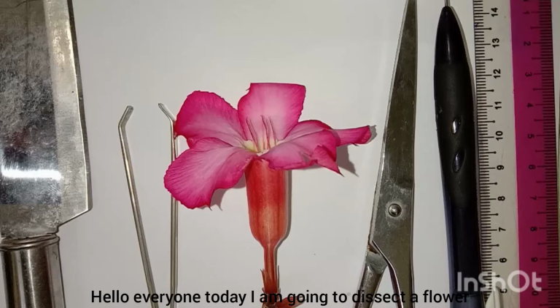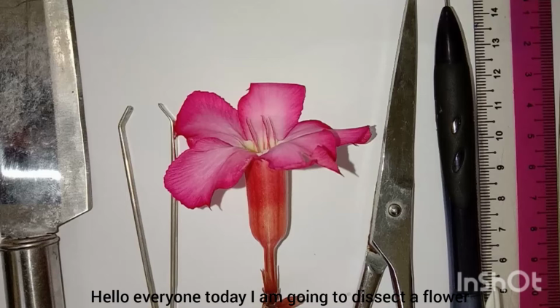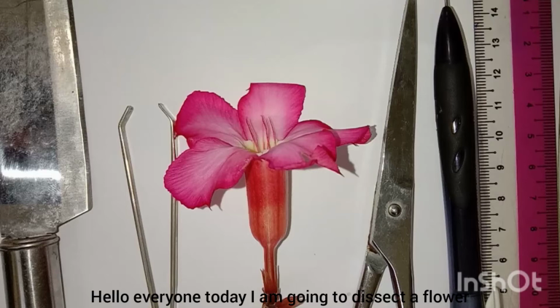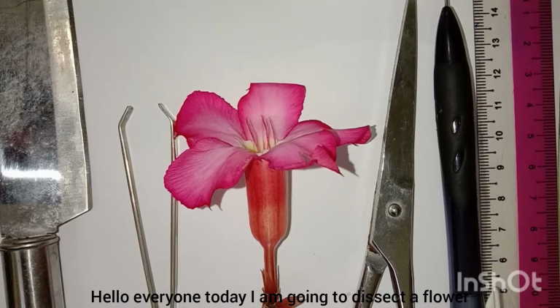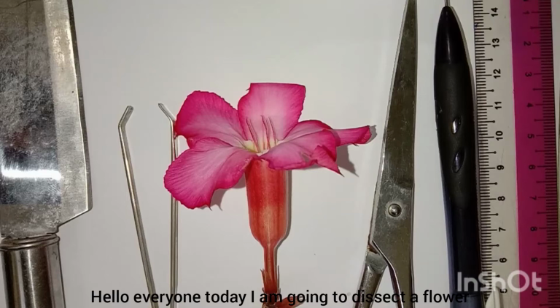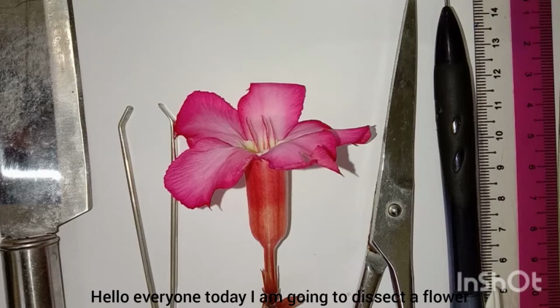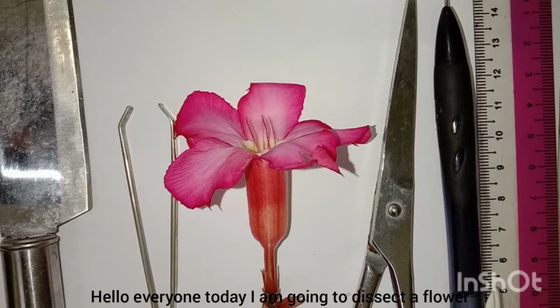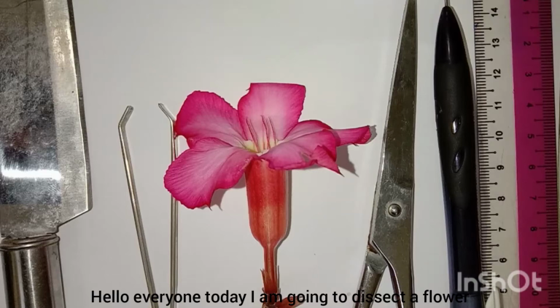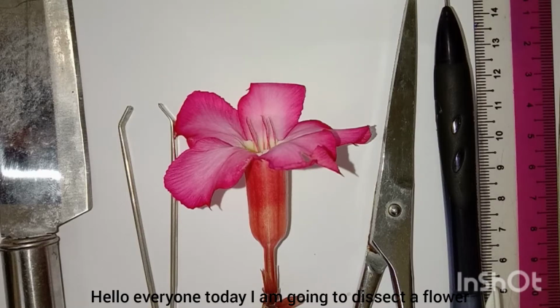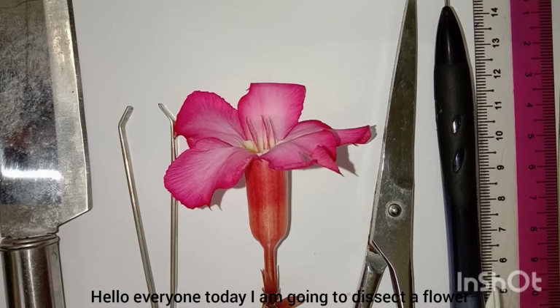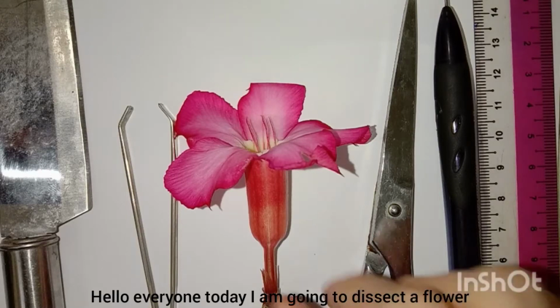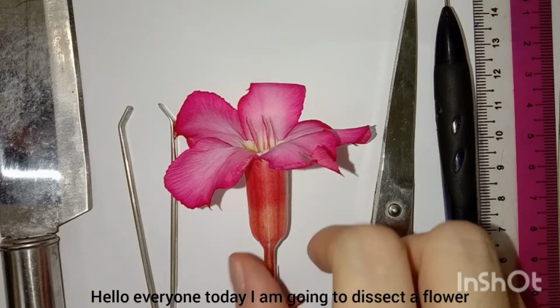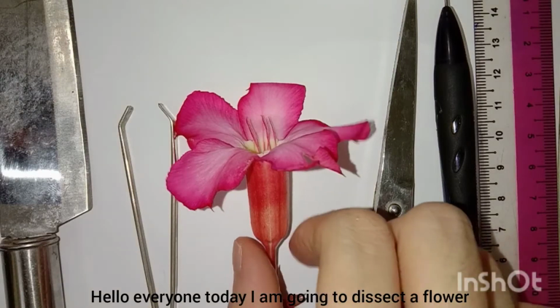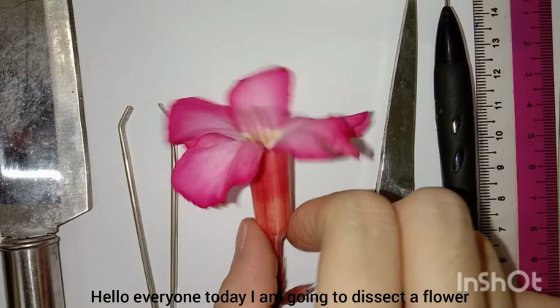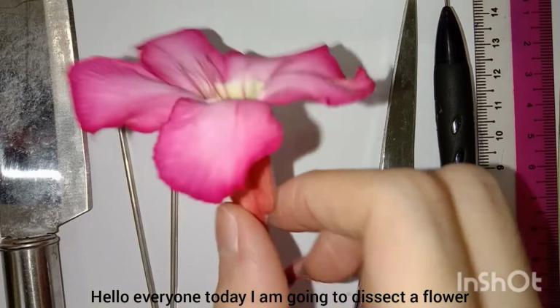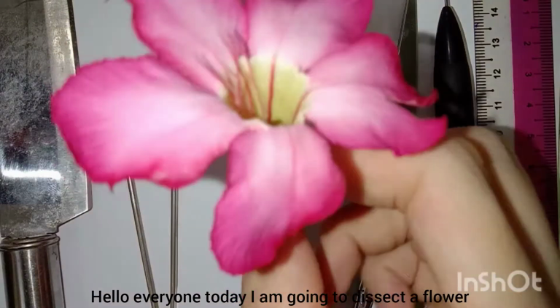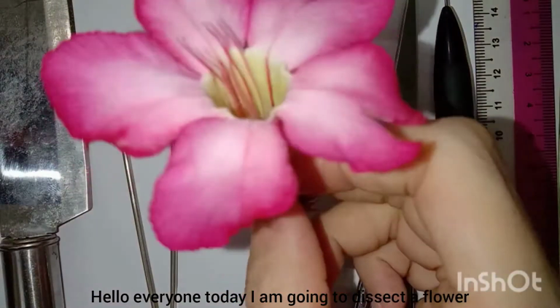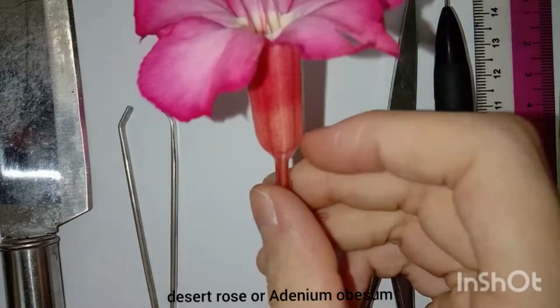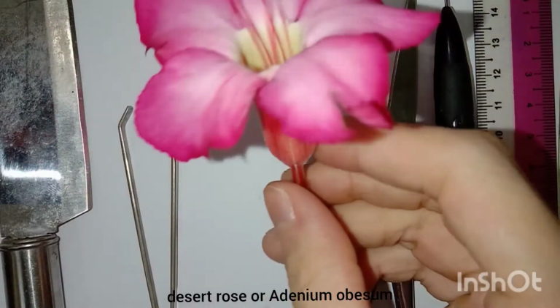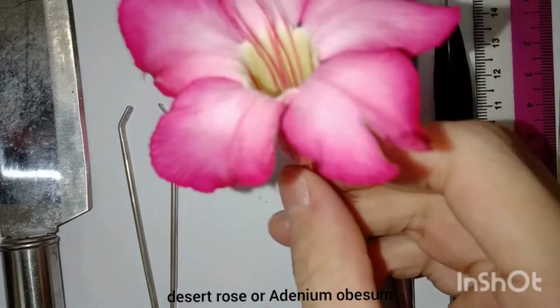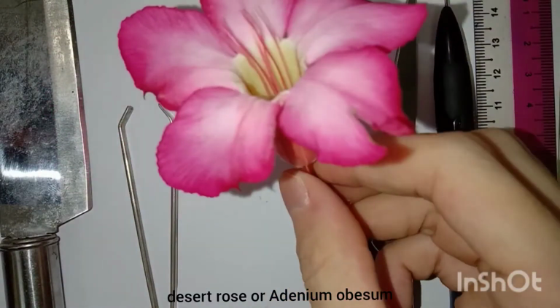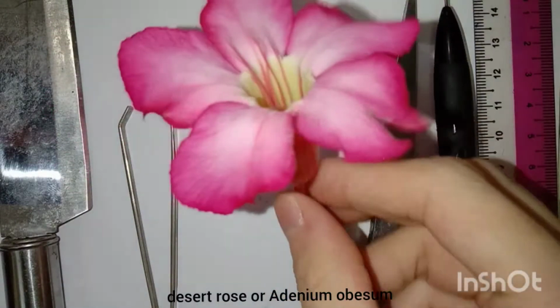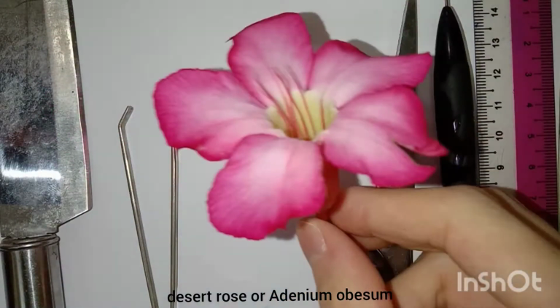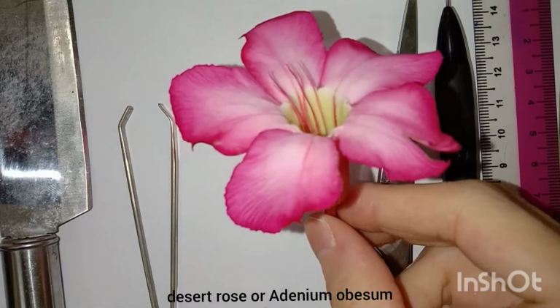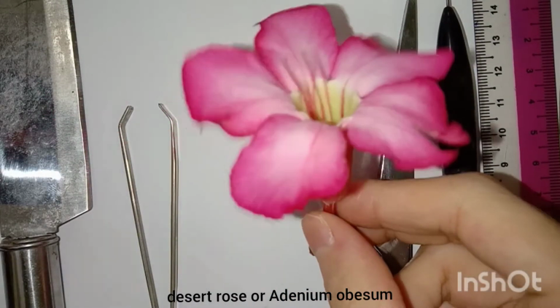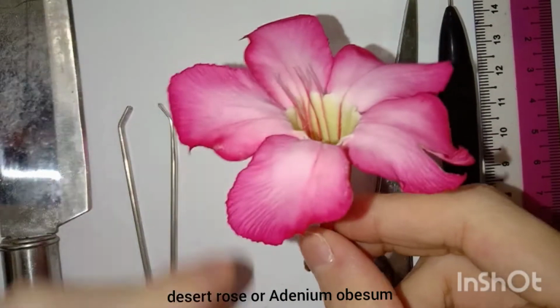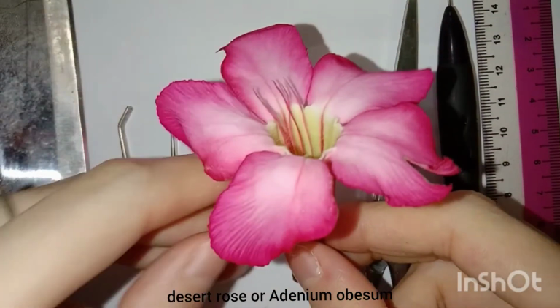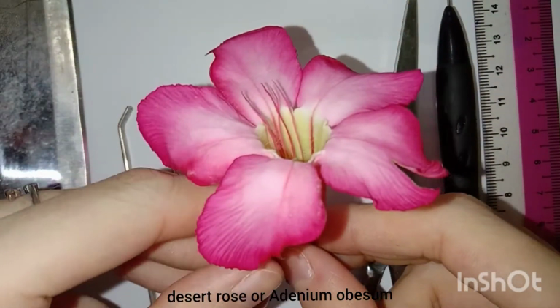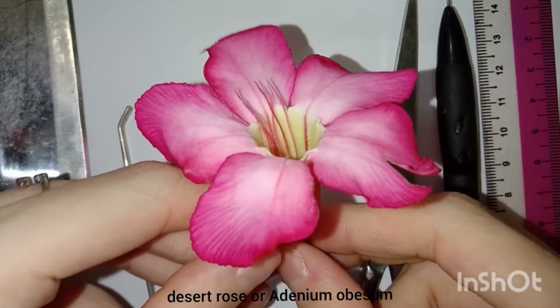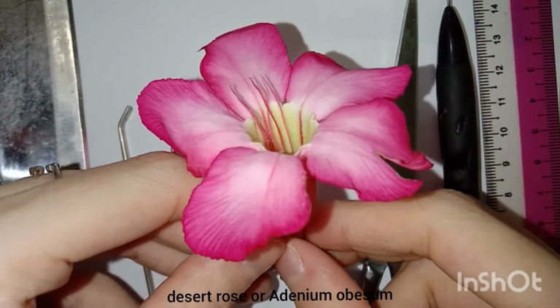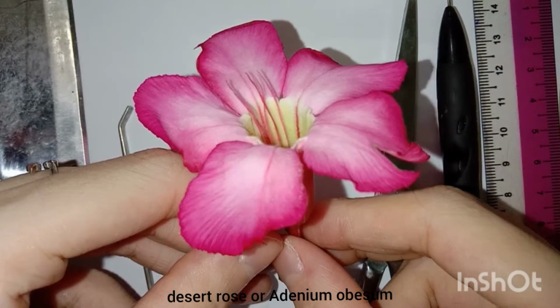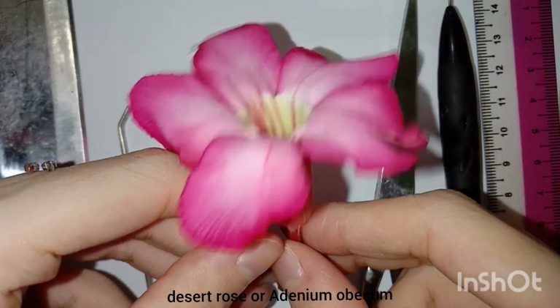Hello everyone, today I am going to dye cellar flower, desert rose or Edenian obeisance.